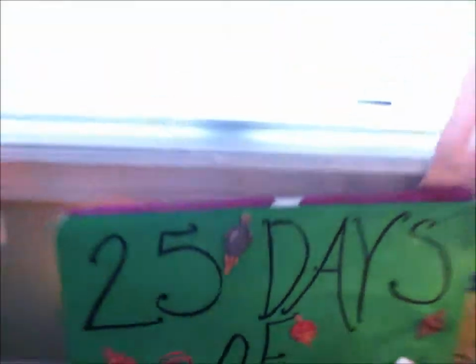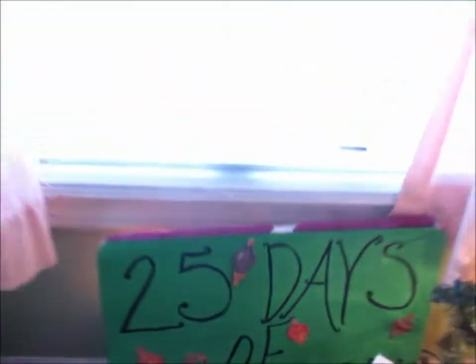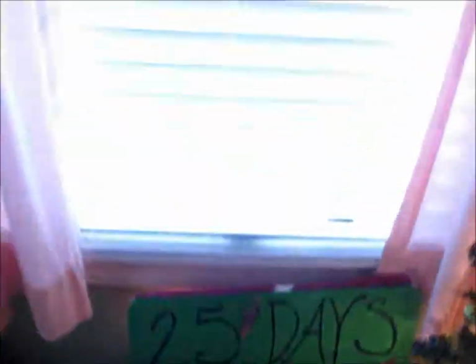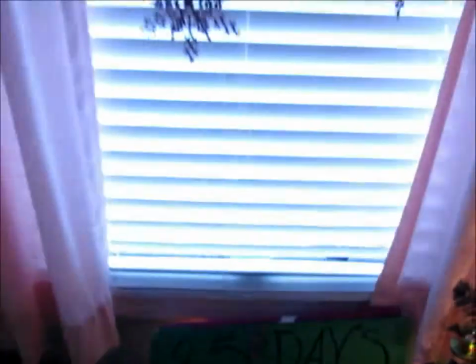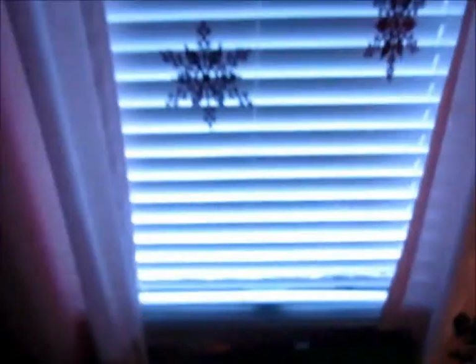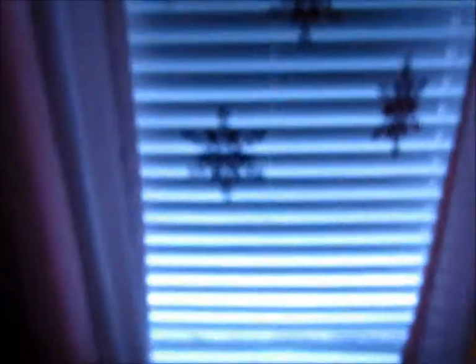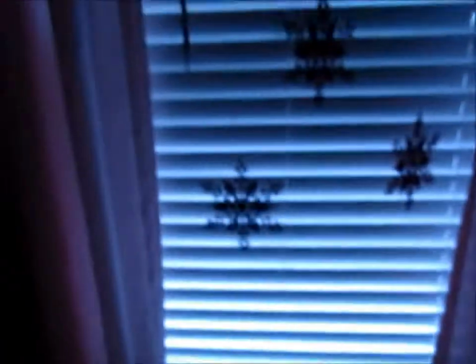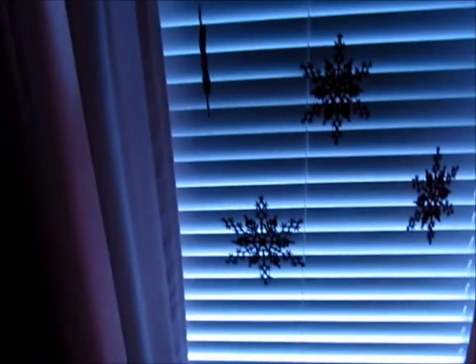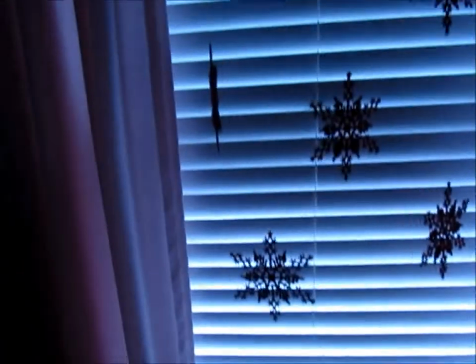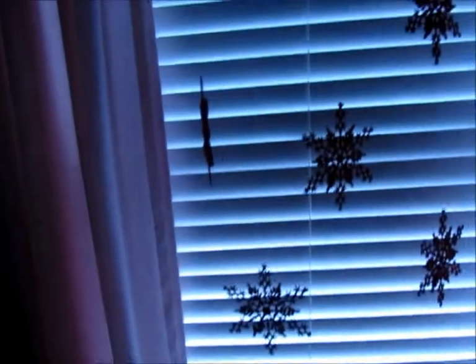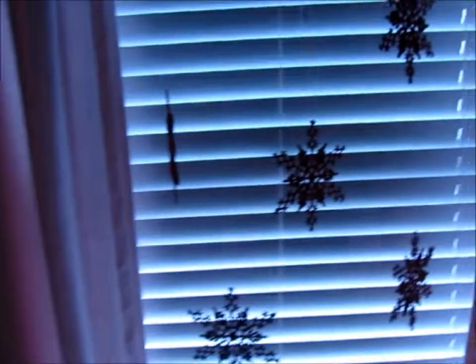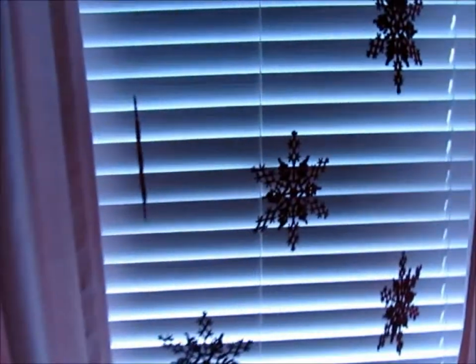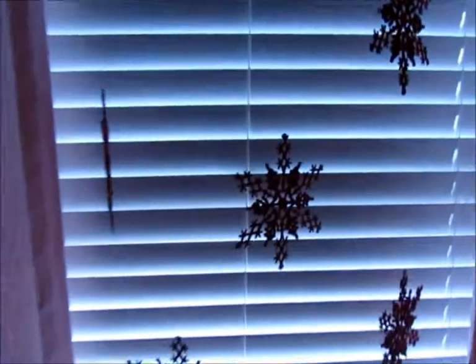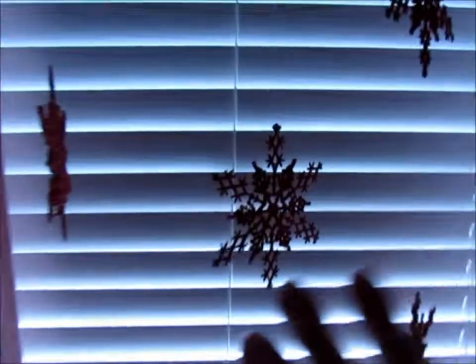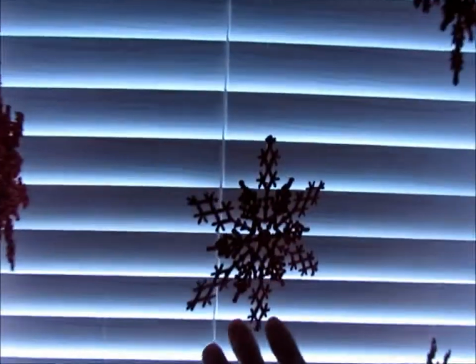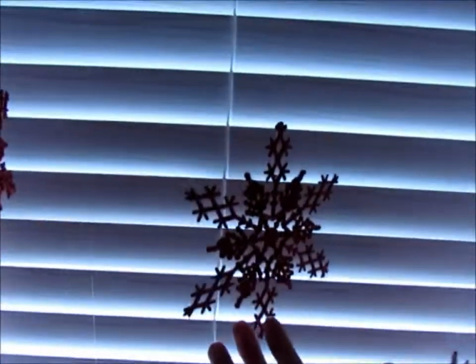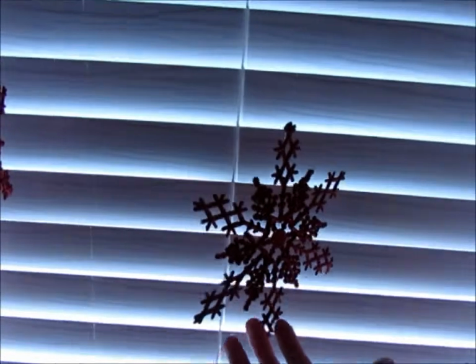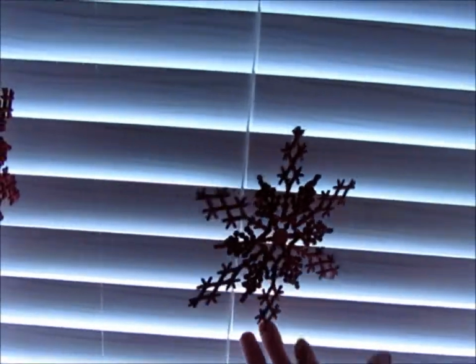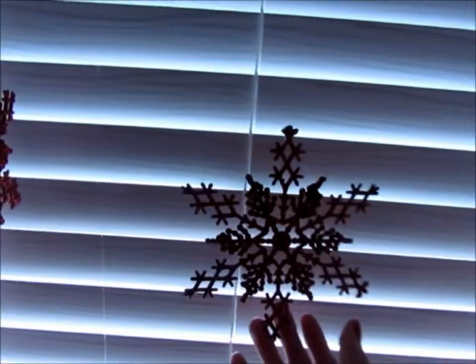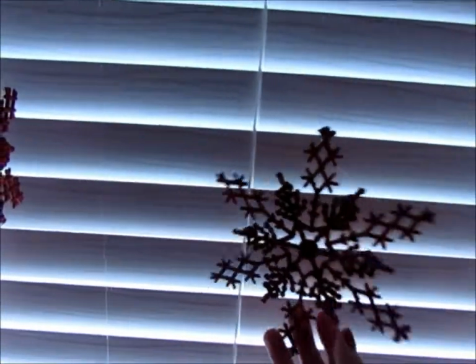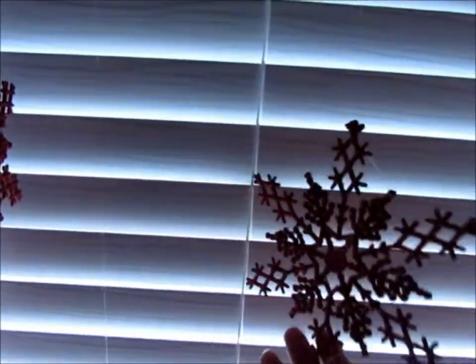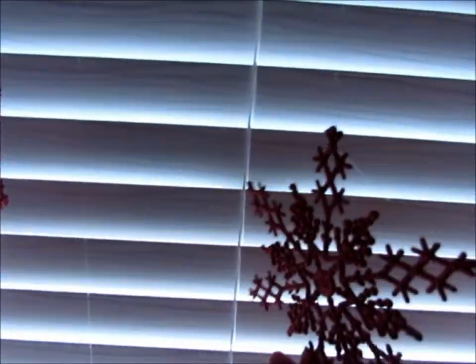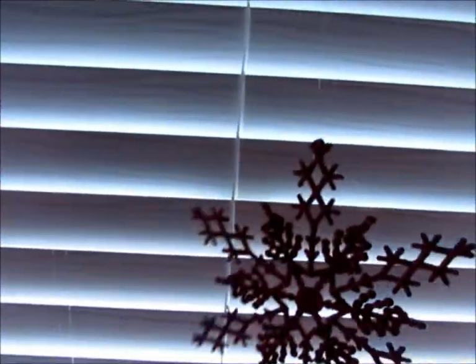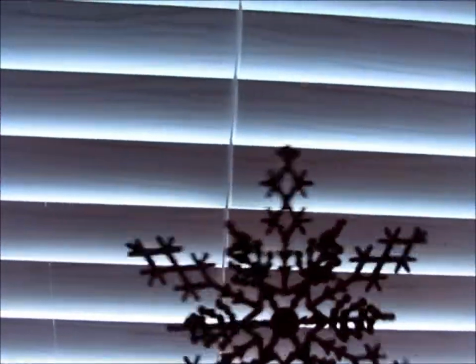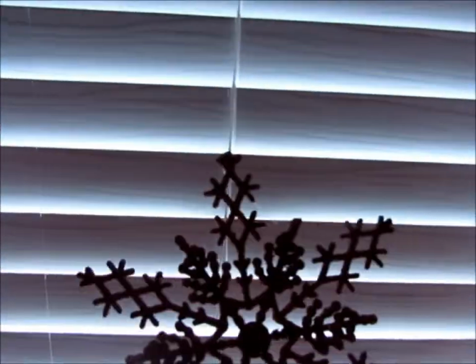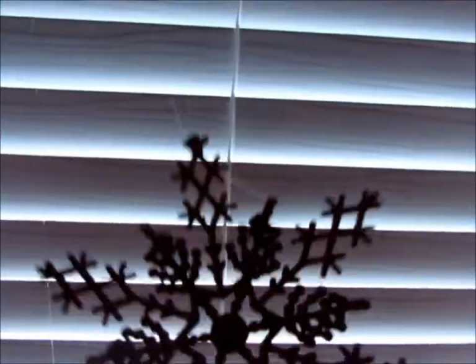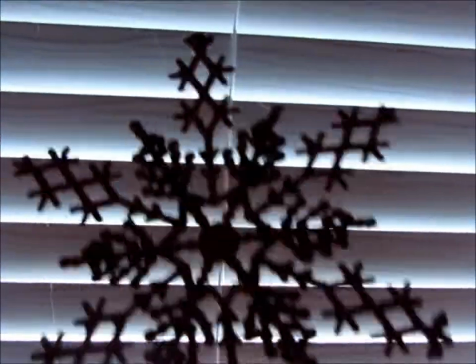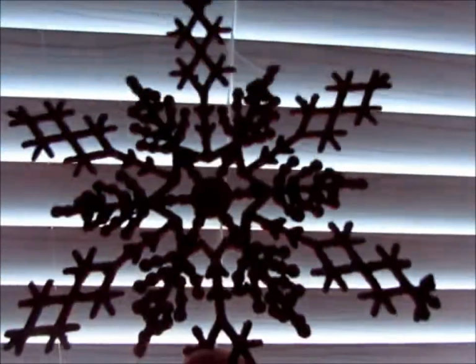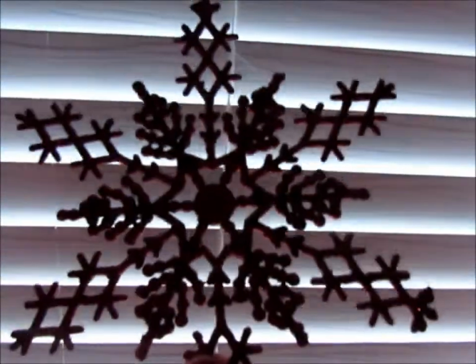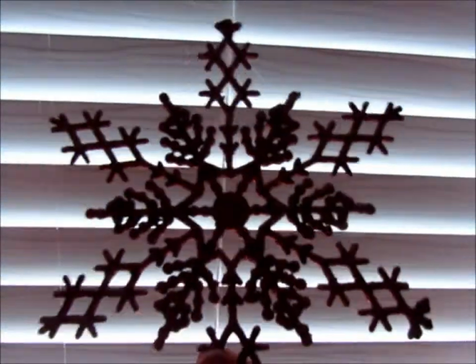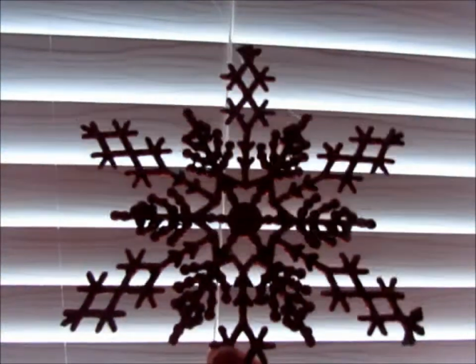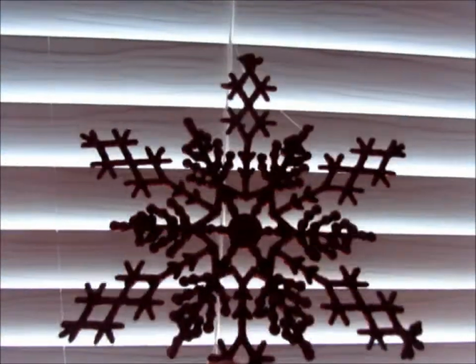And then in this window I have my red snowflakes from Hobby Lobby that I just hung with some fishing wire.